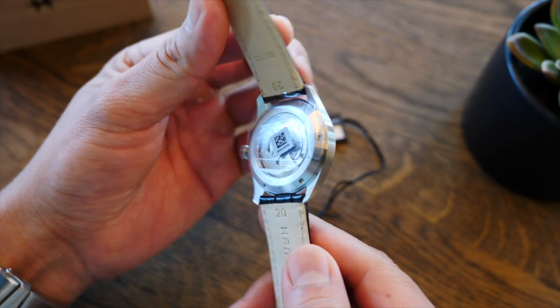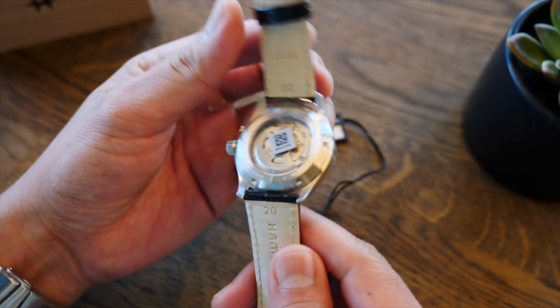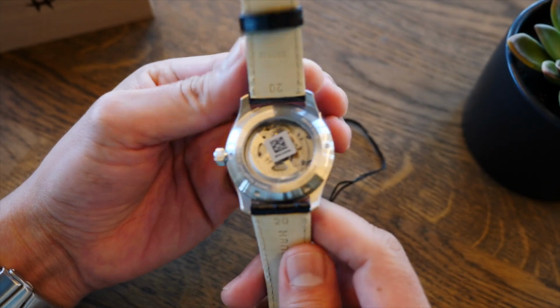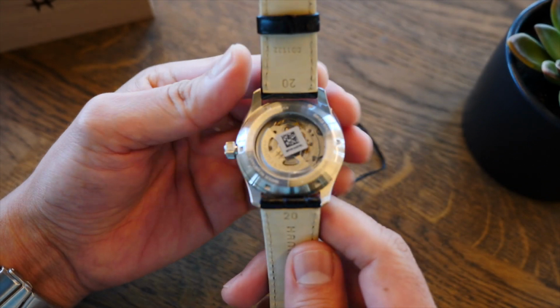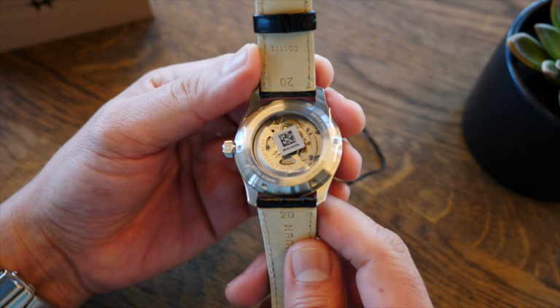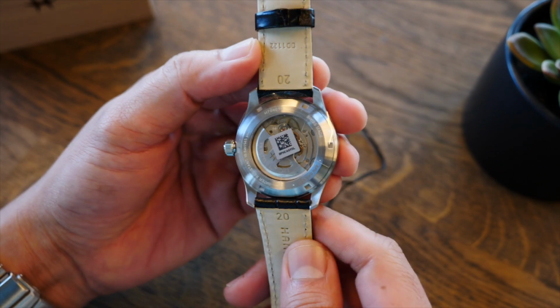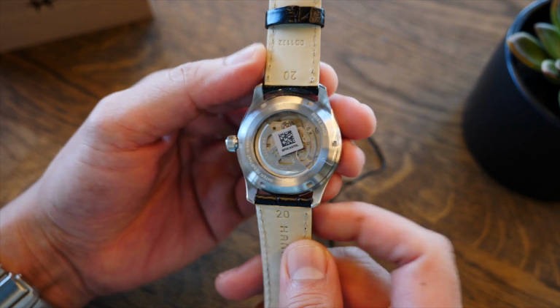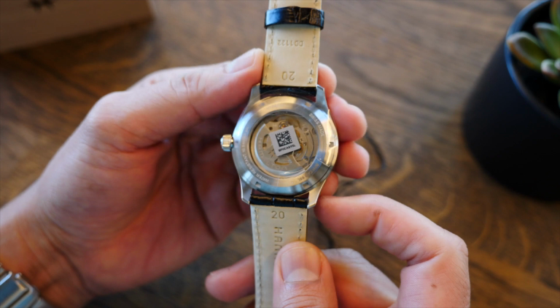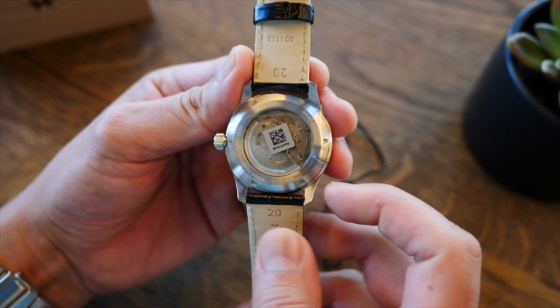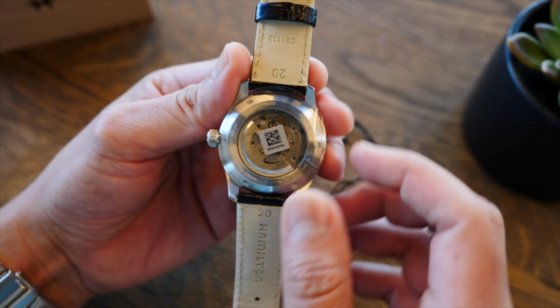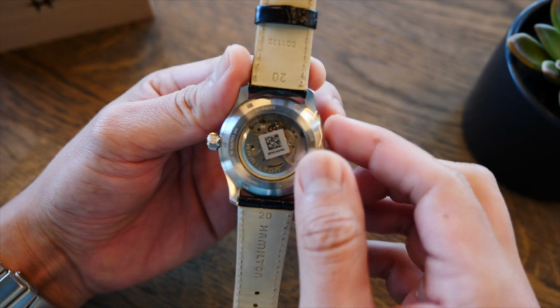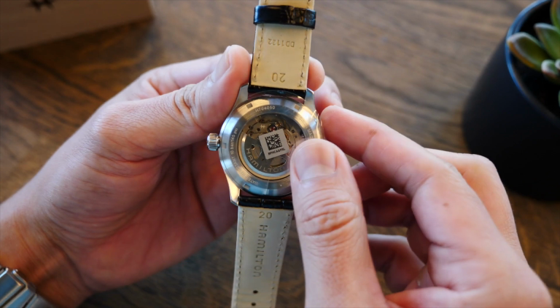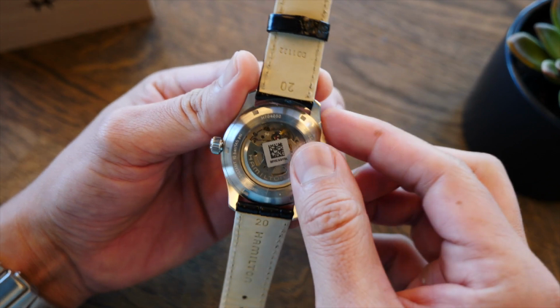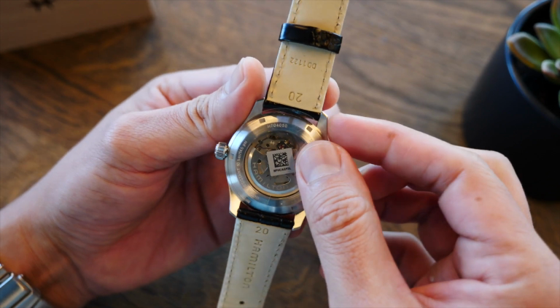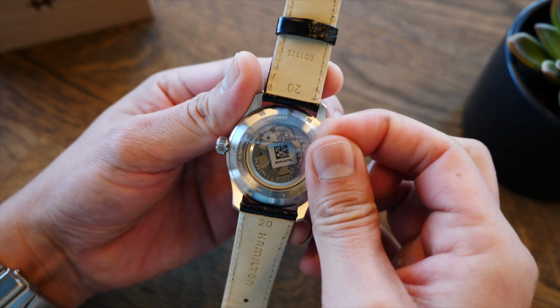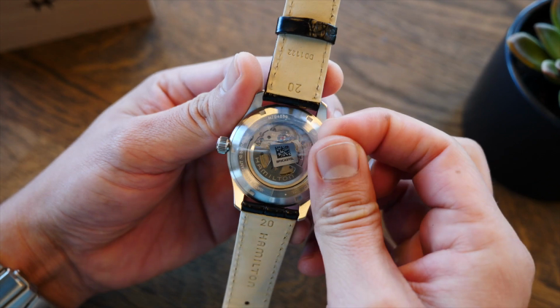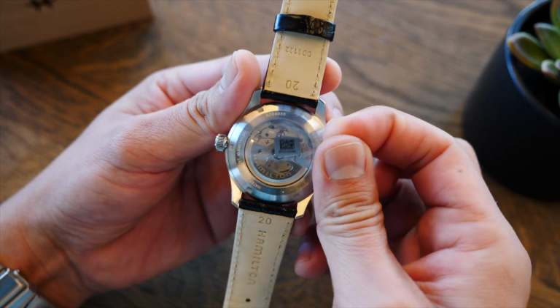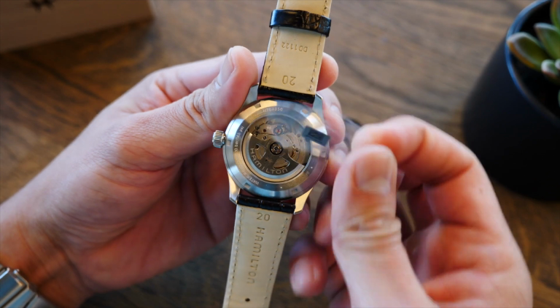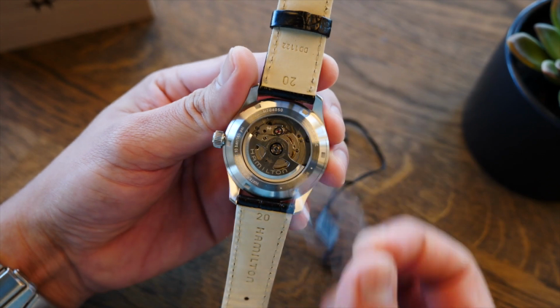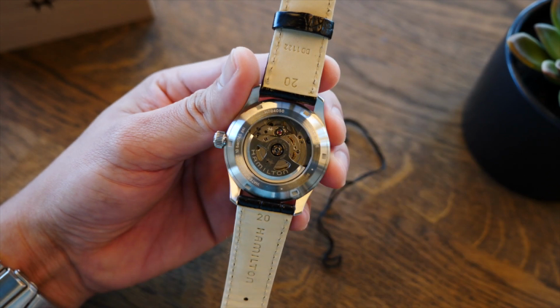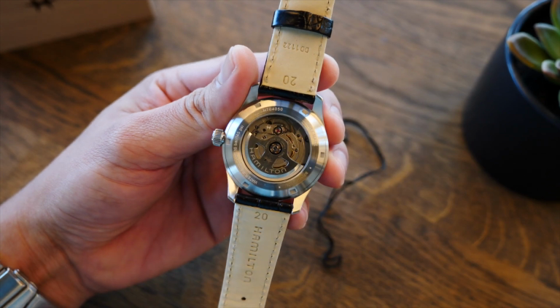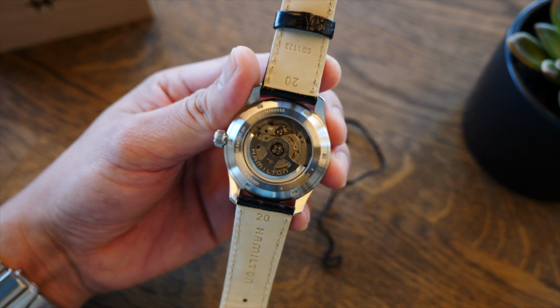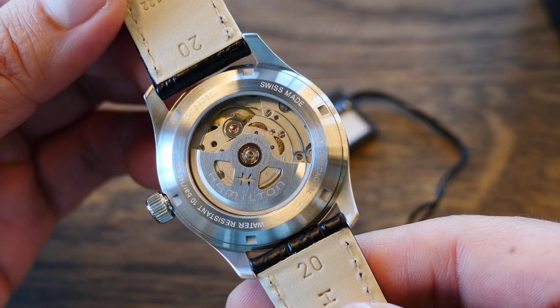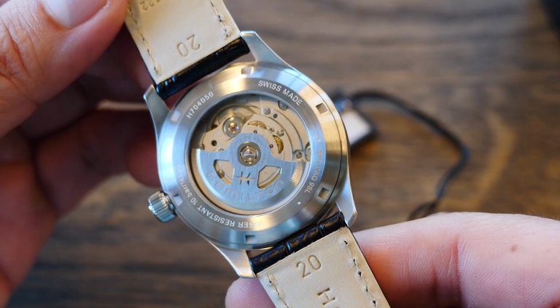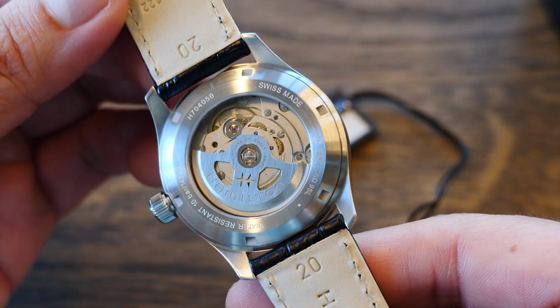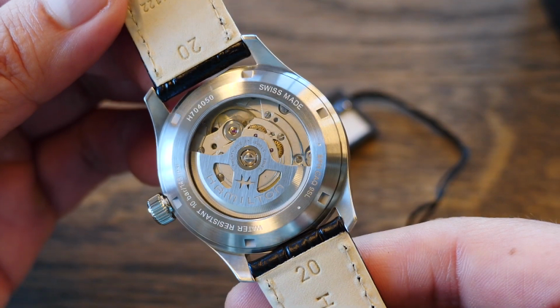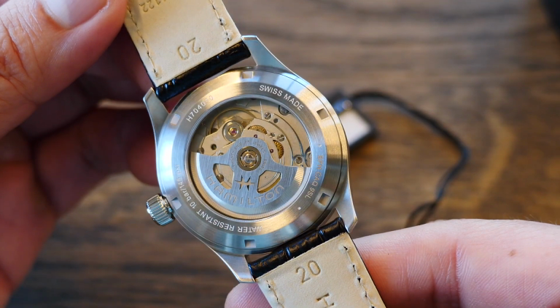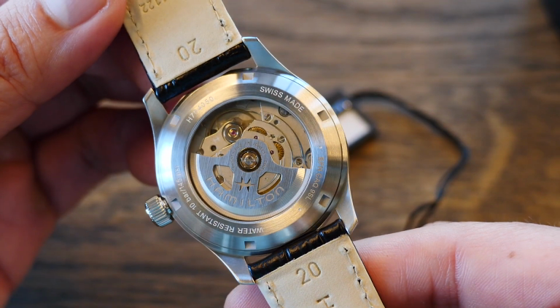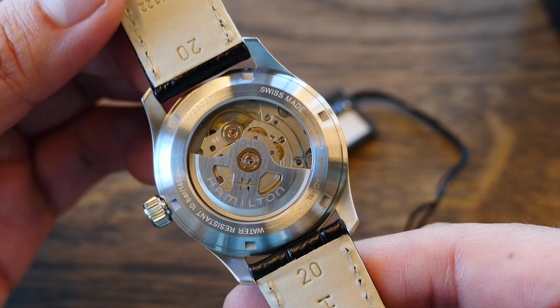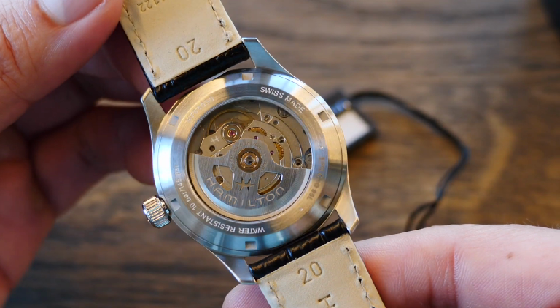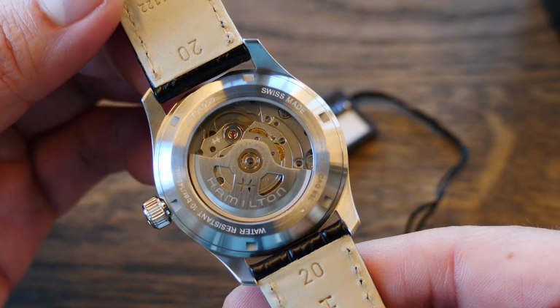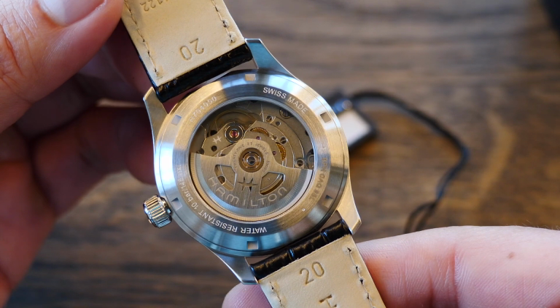Con una ventana de exhibición y el rotor bellamente decorado.